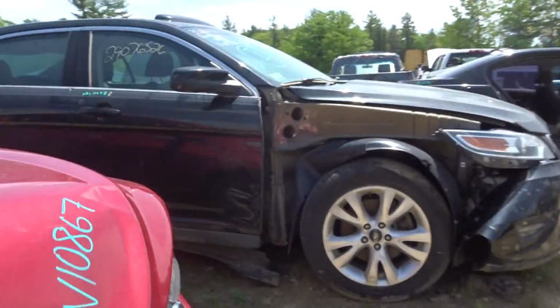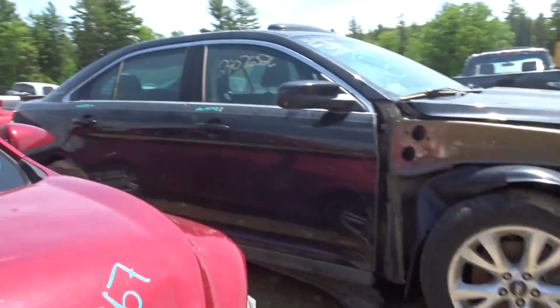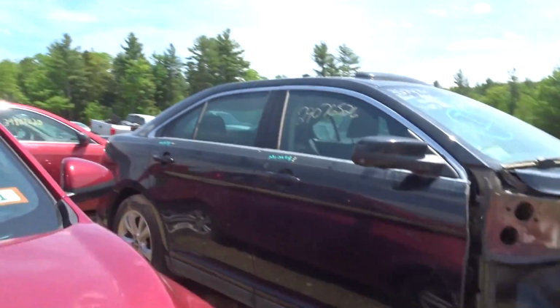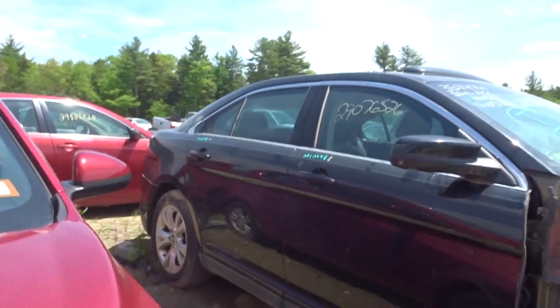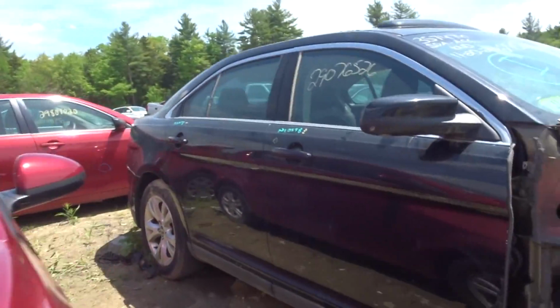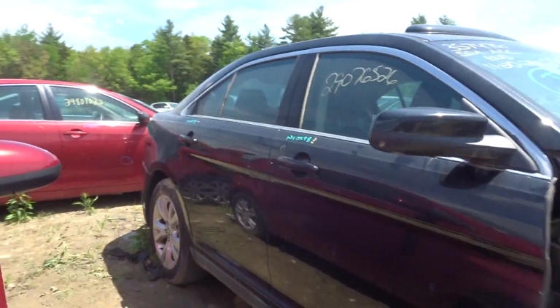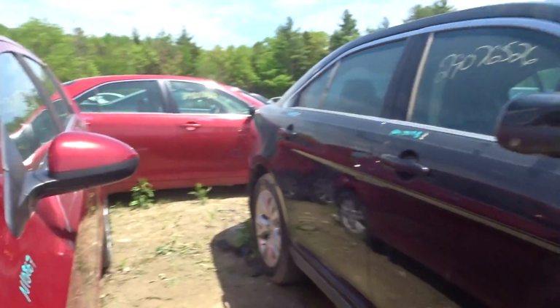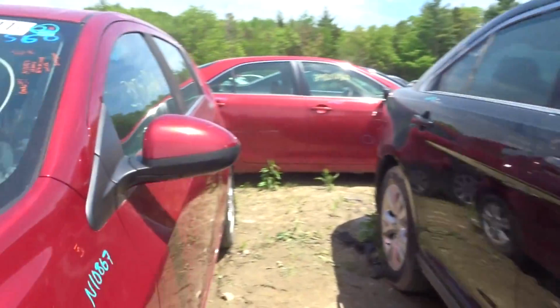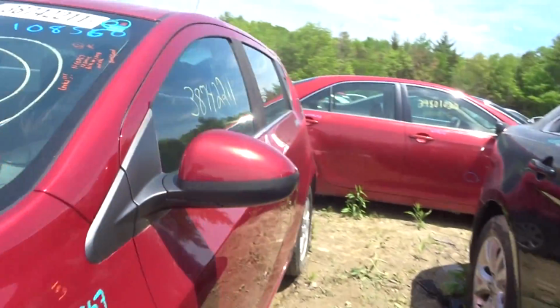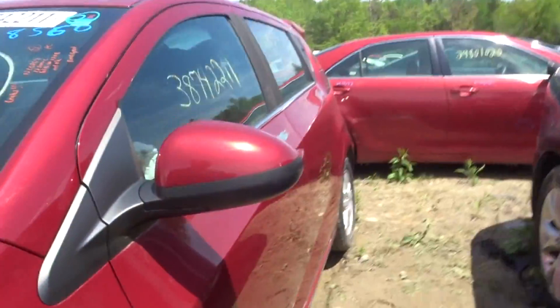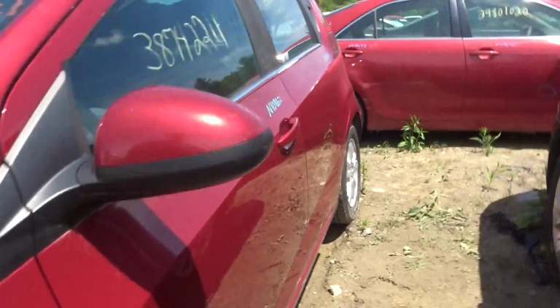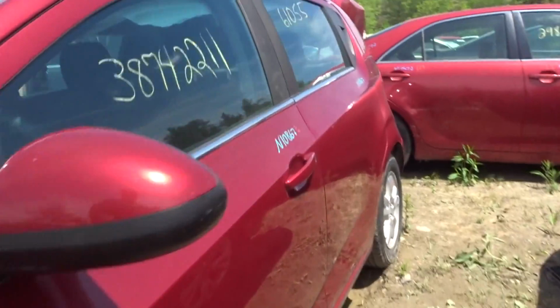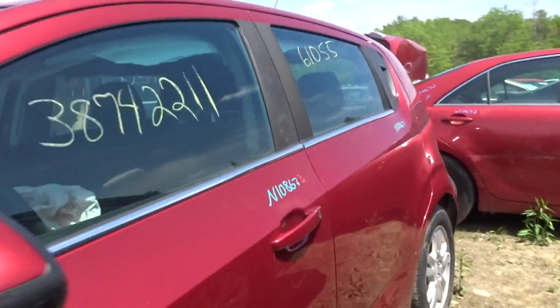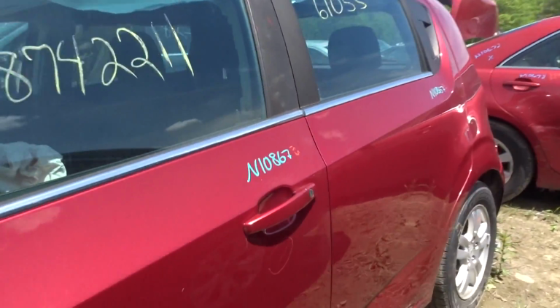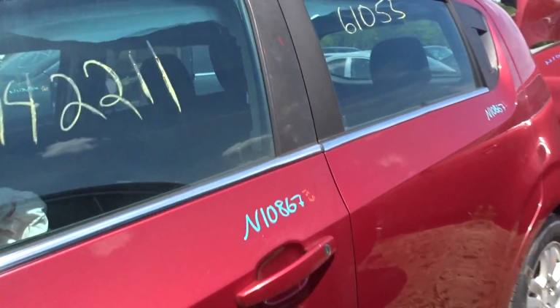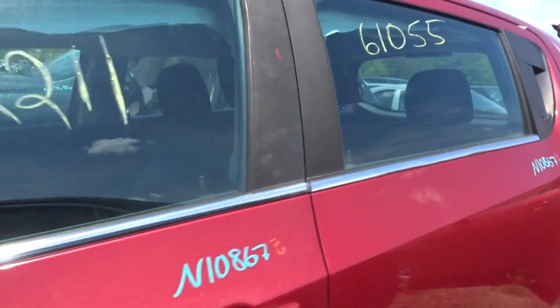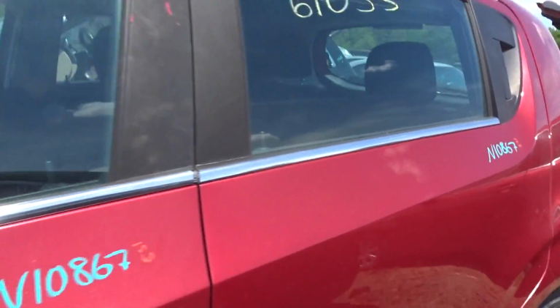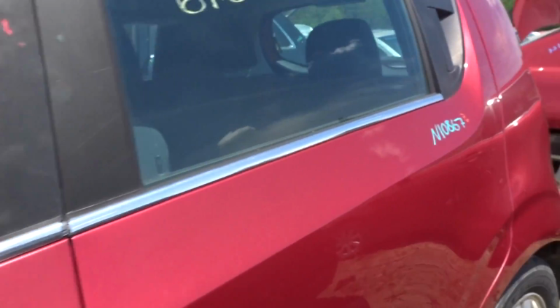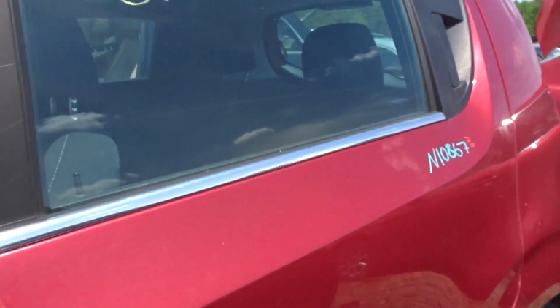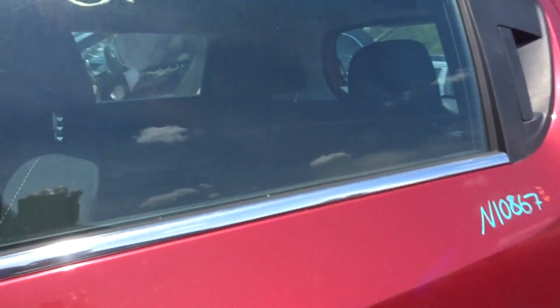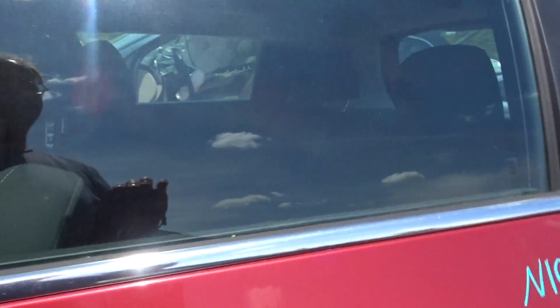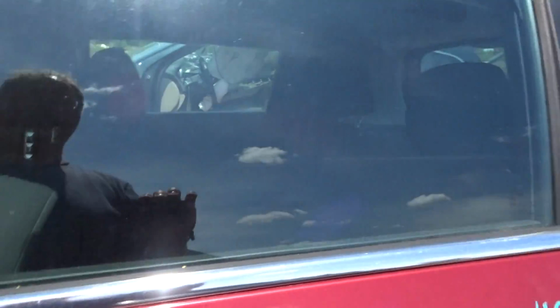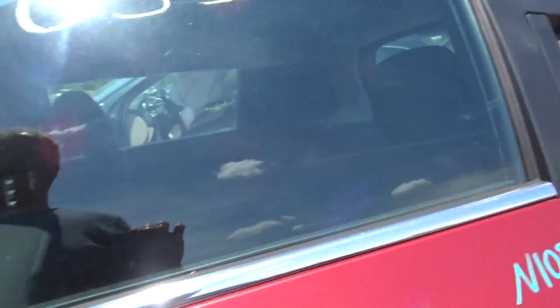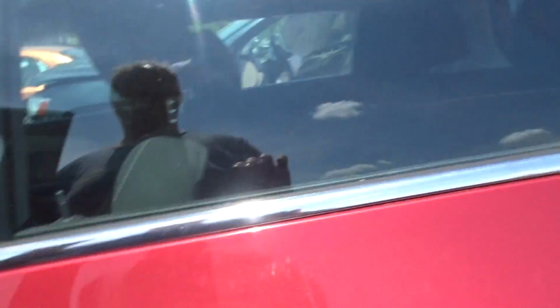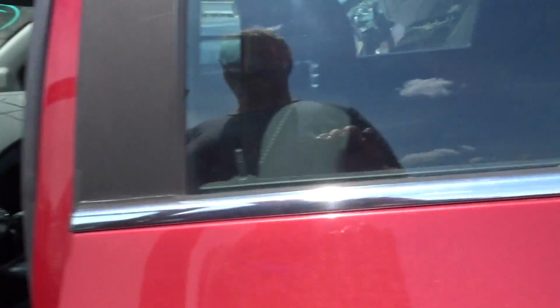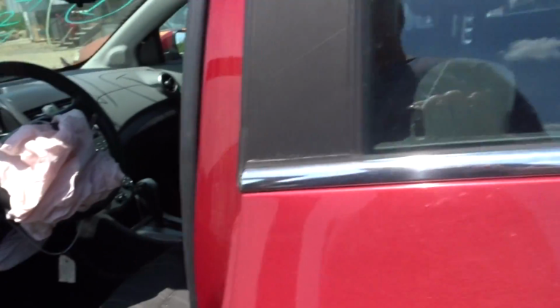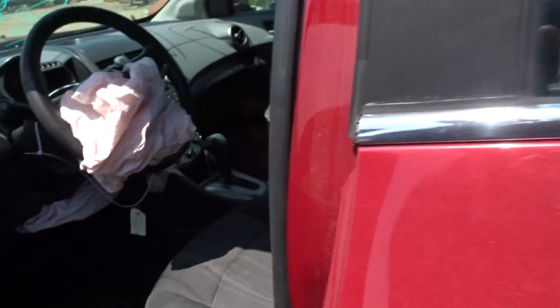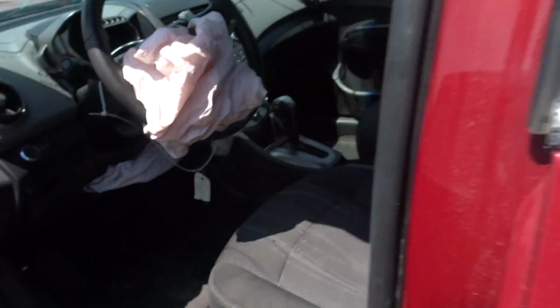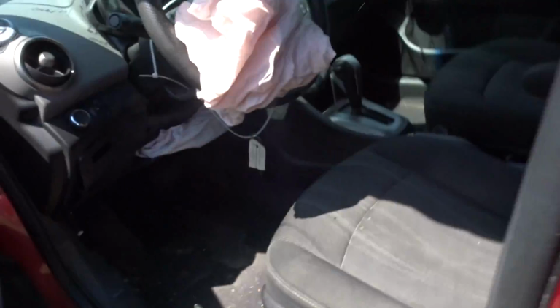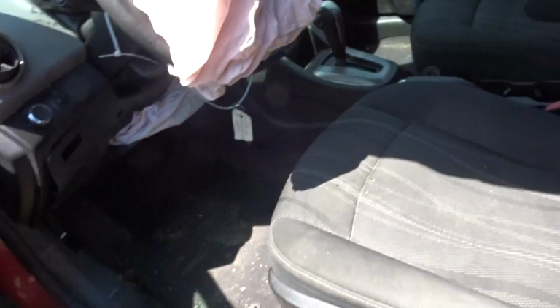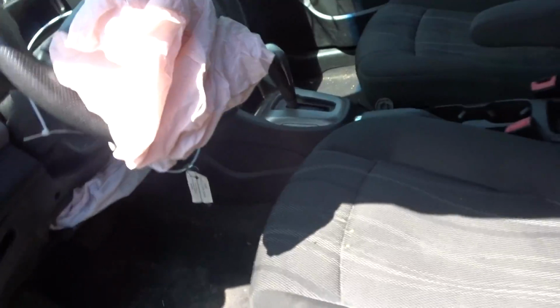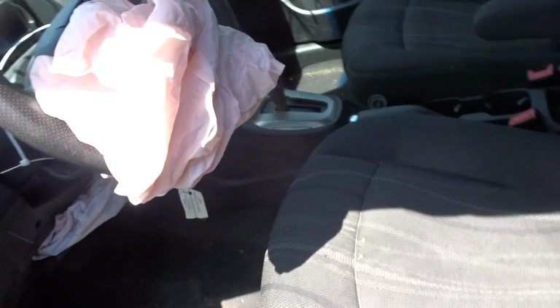The interior is black cloth, the front seats have a couple of burns in them but the bags are still good, the rear seat is perfect — it's got a bench.